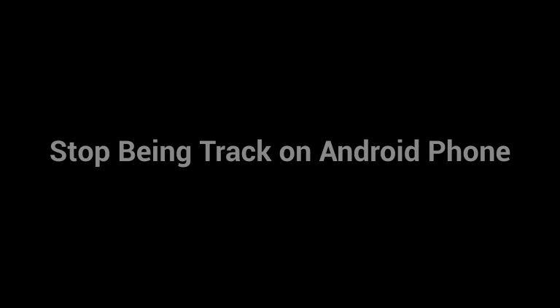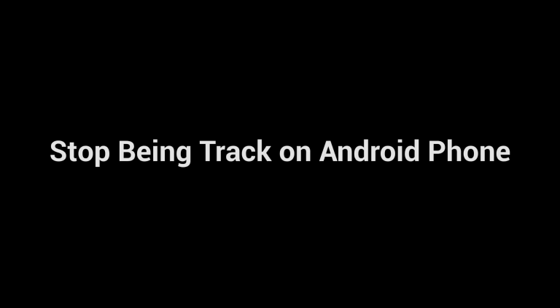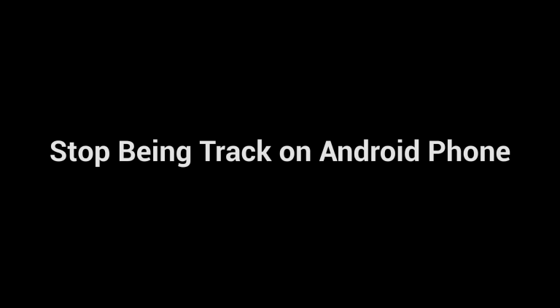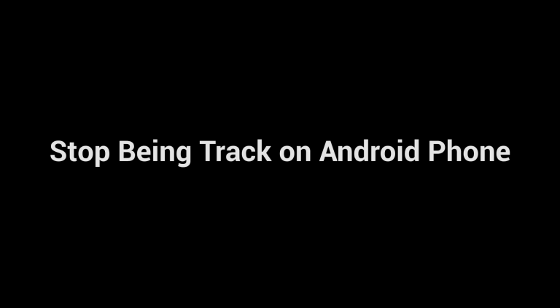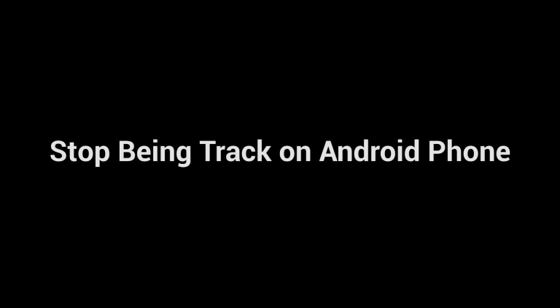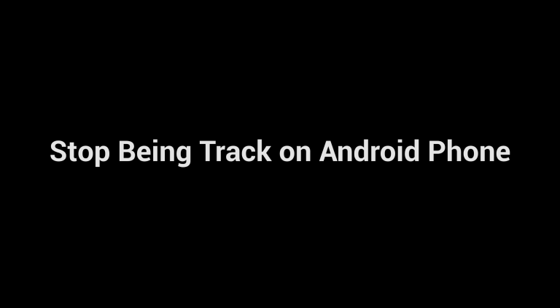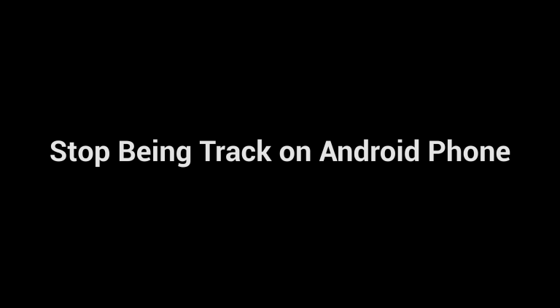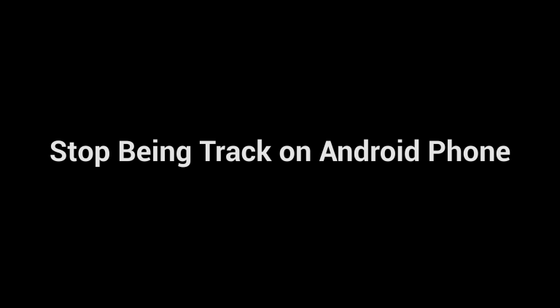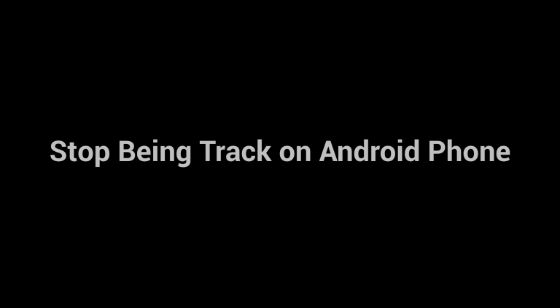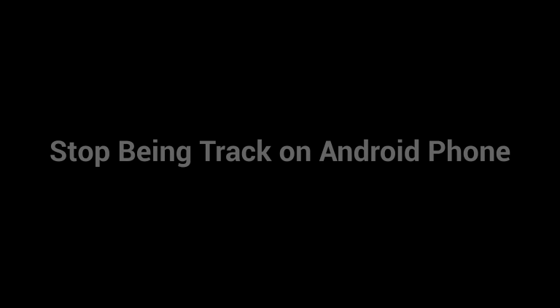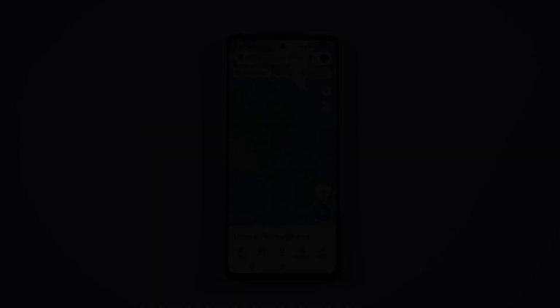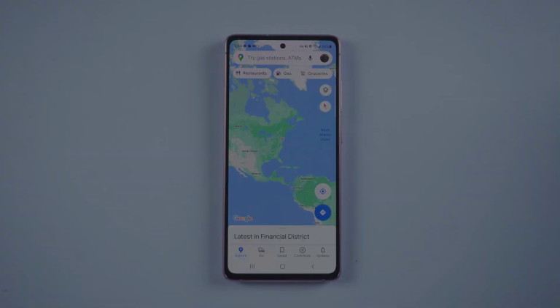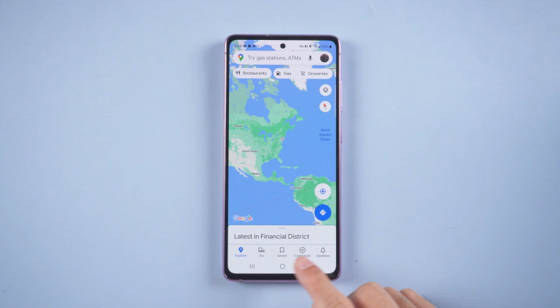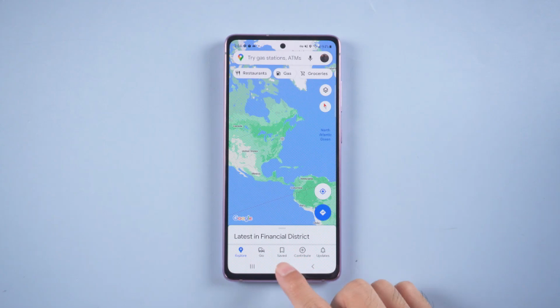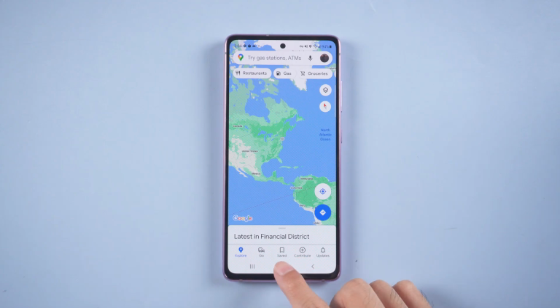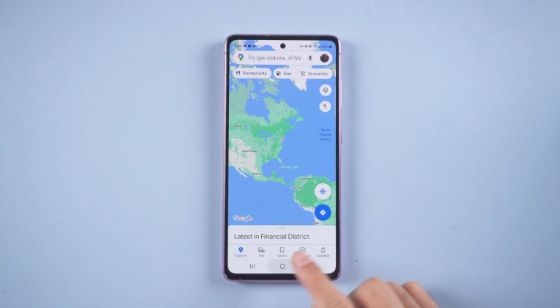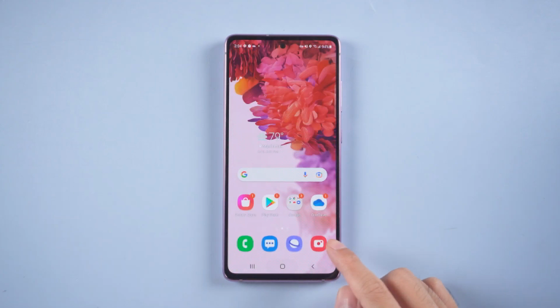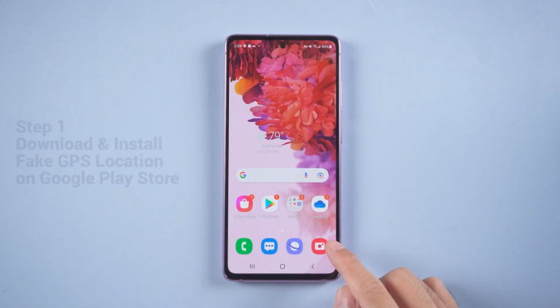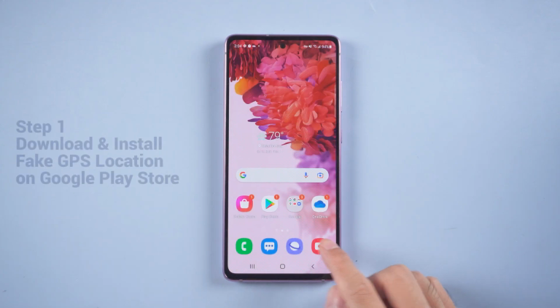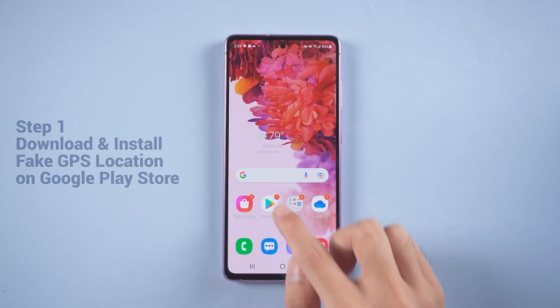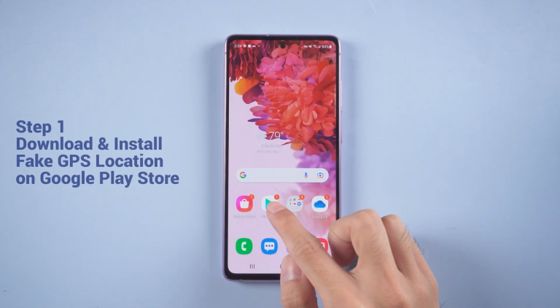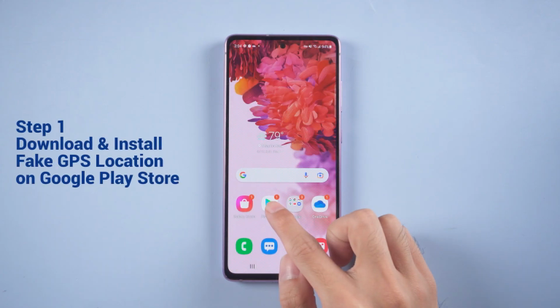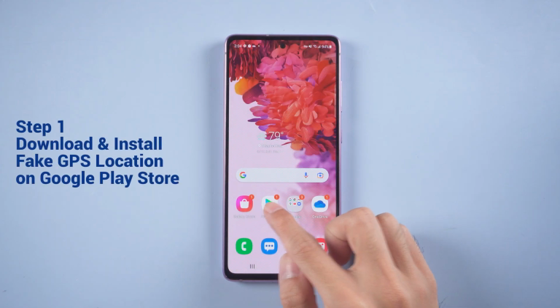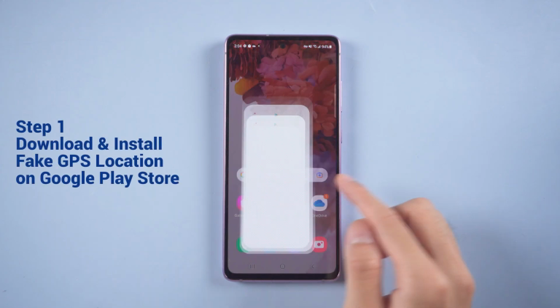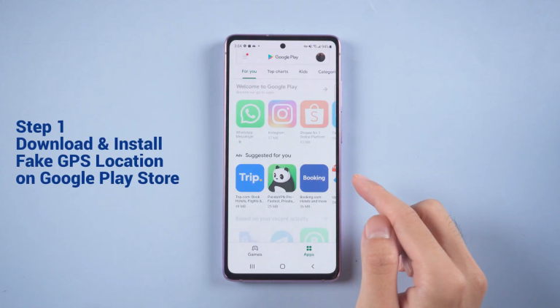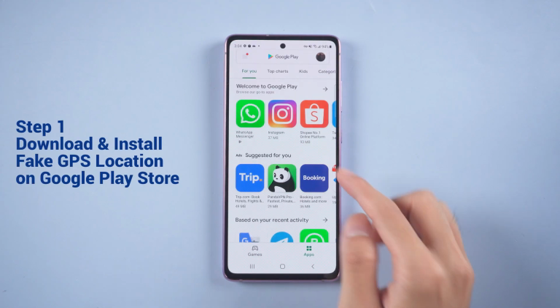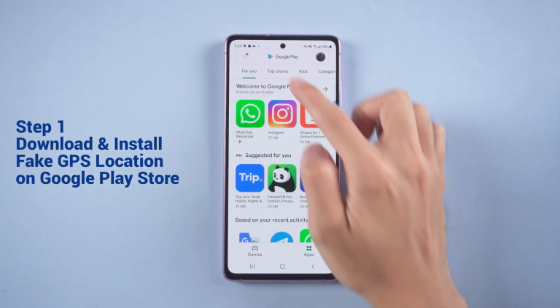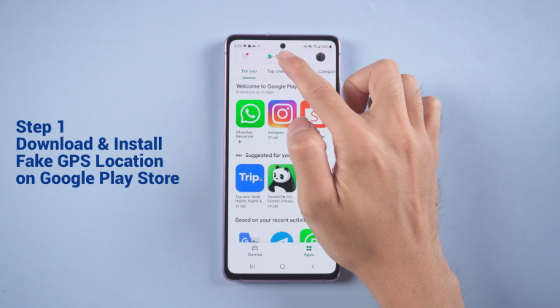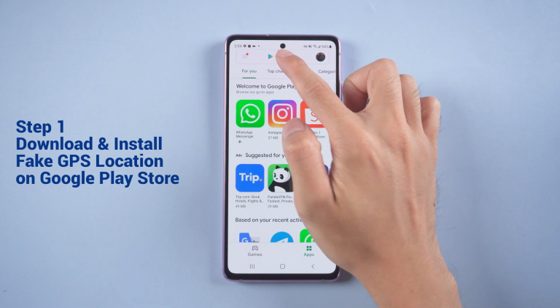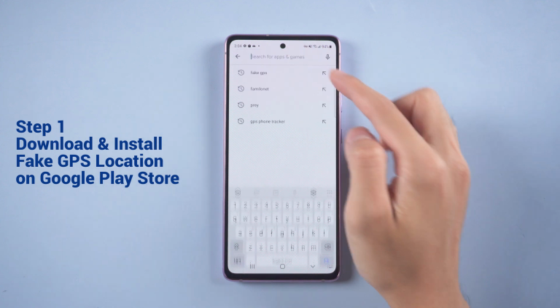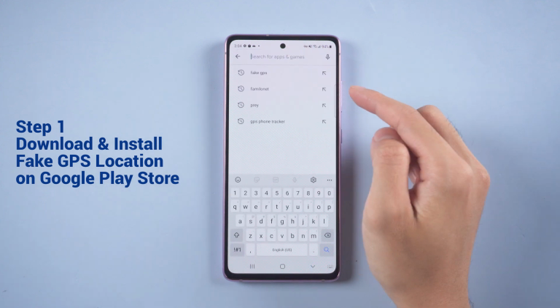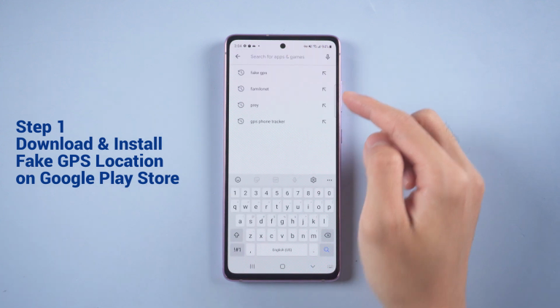Stop being tracked on Android phone. First, go to Google Play Store, search for the Fake GPS Location app, and install it.